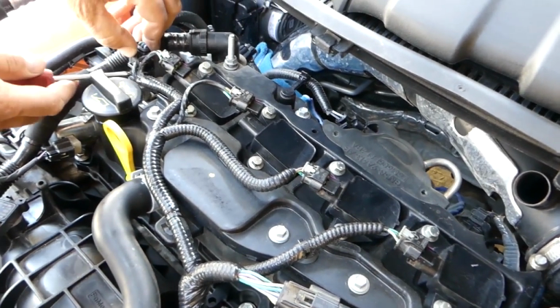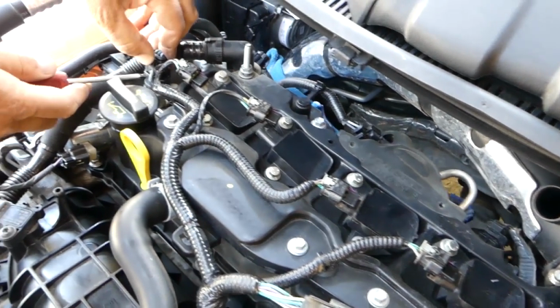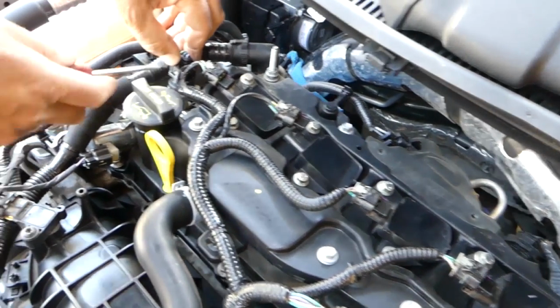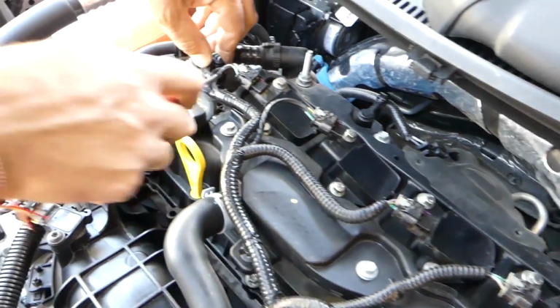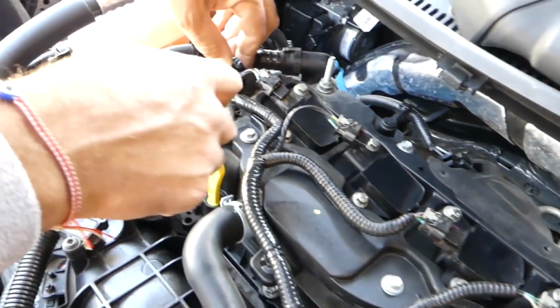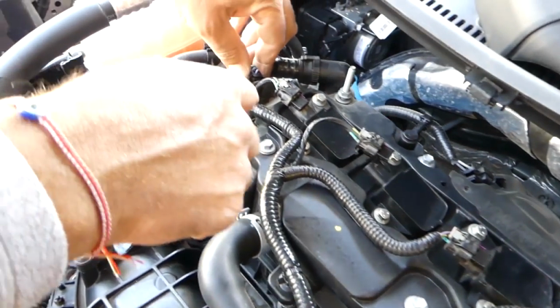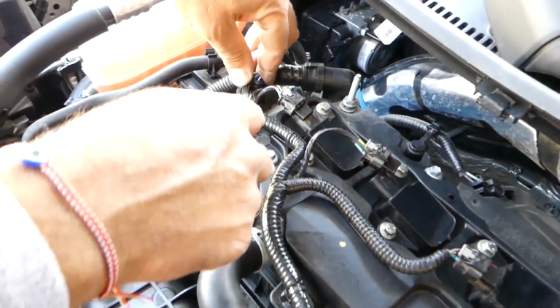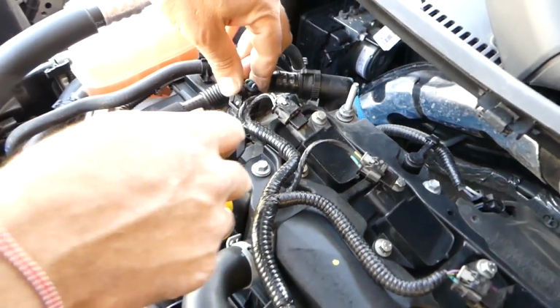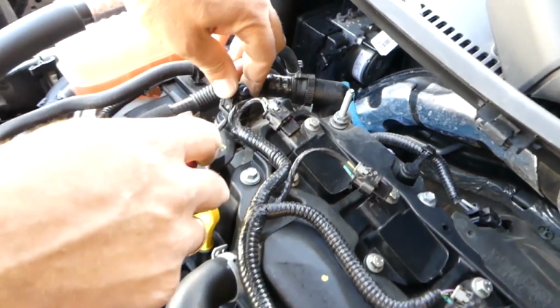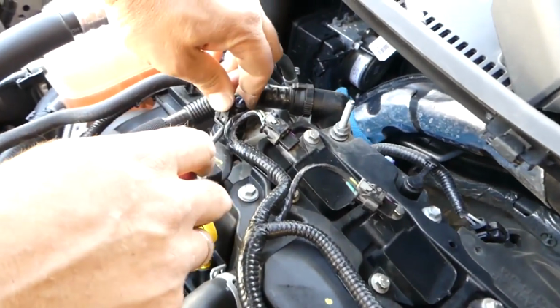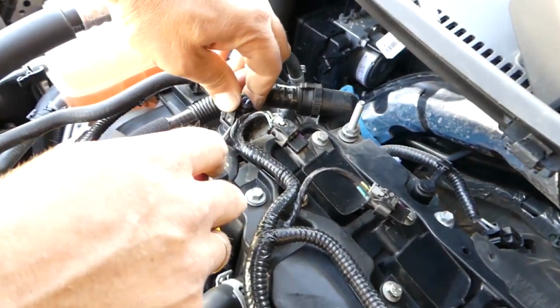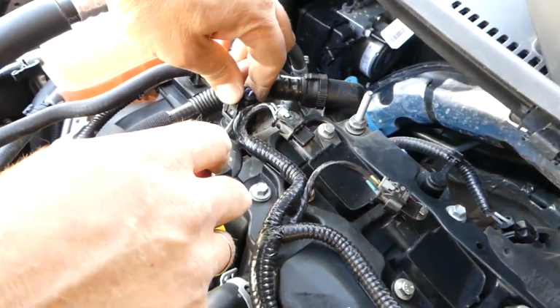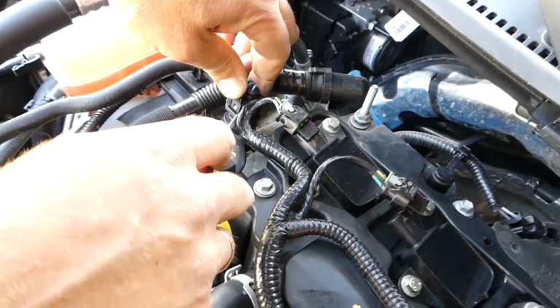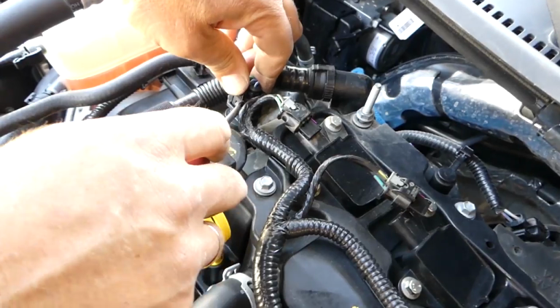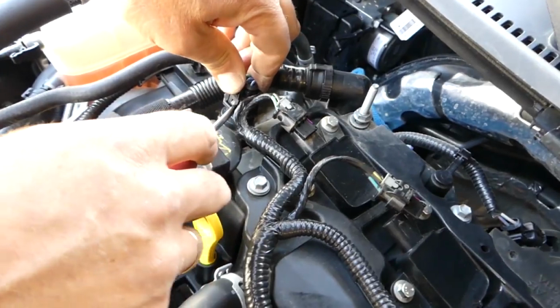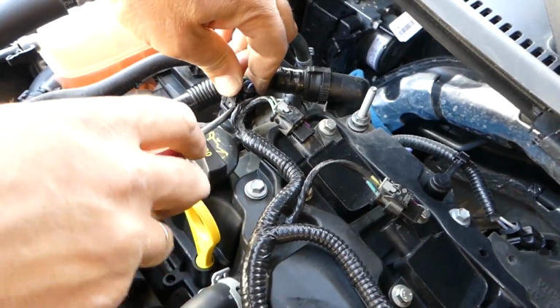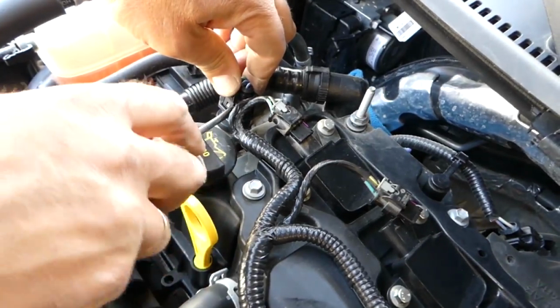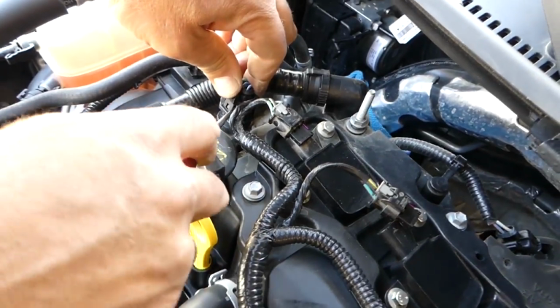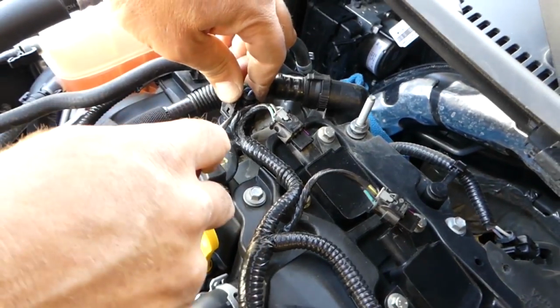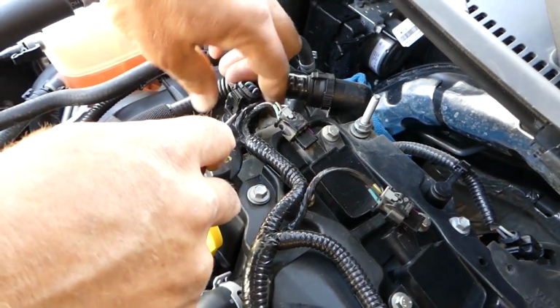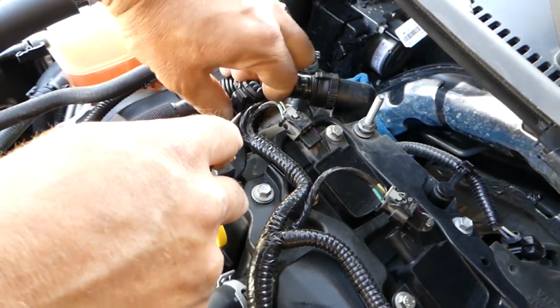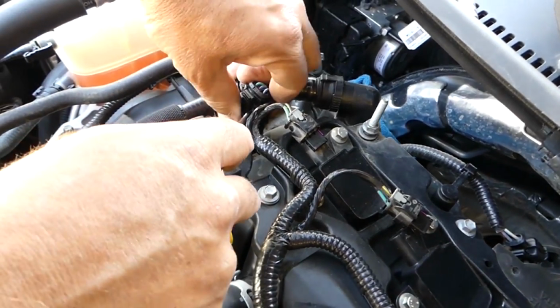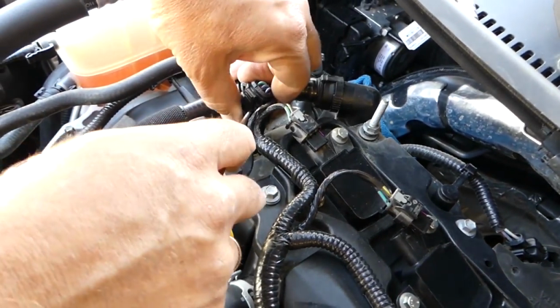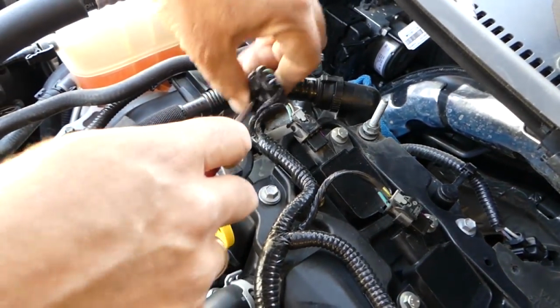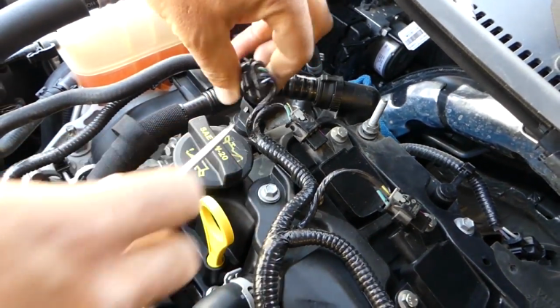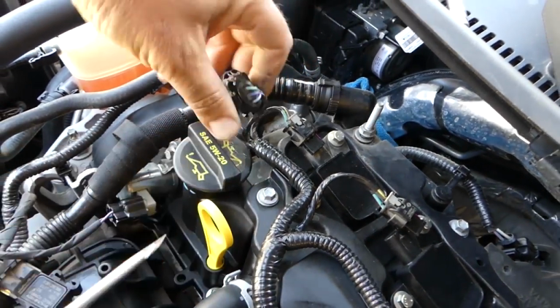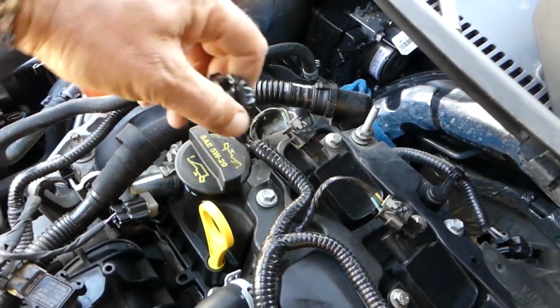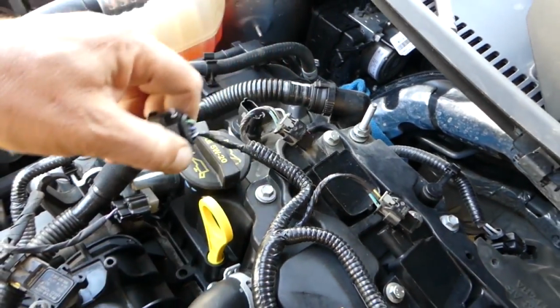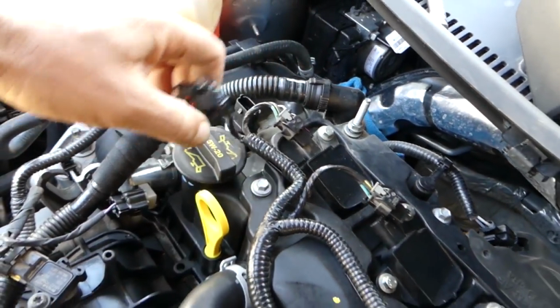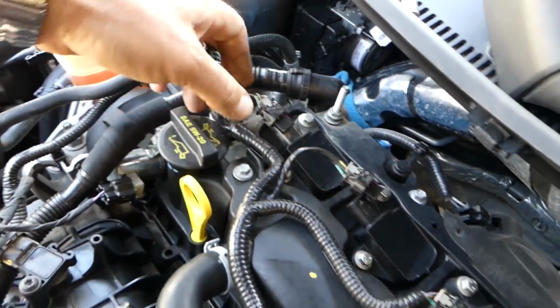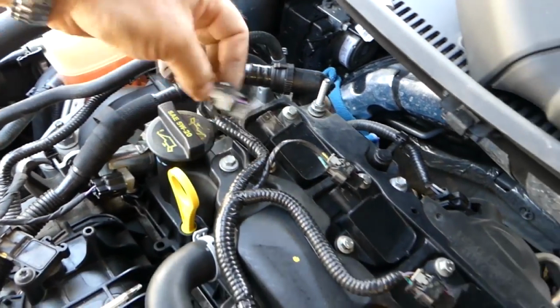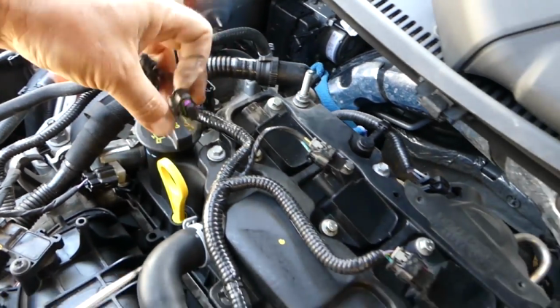This is the fuel pressure sensor for the fuel rail — we are disconnecting this one as well.